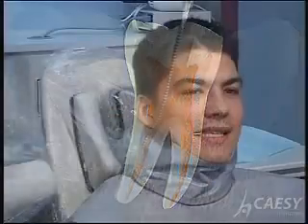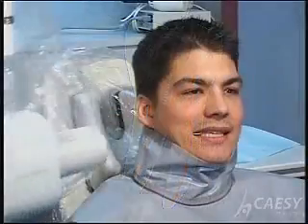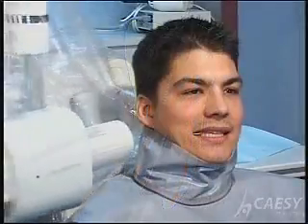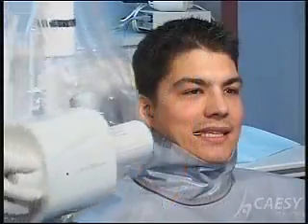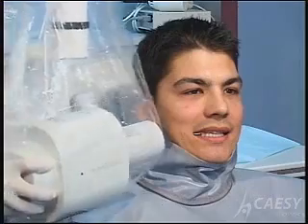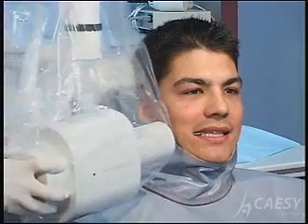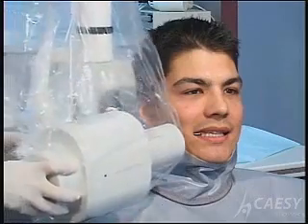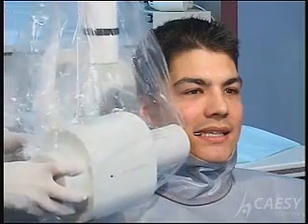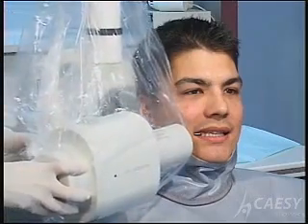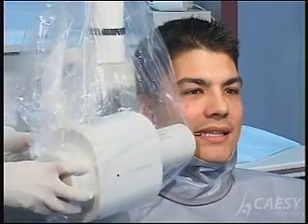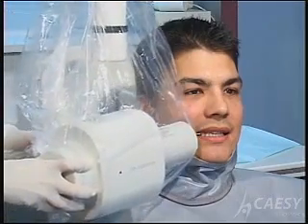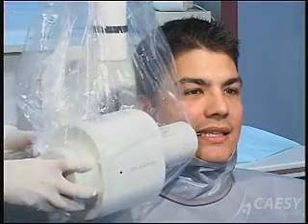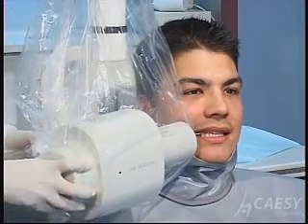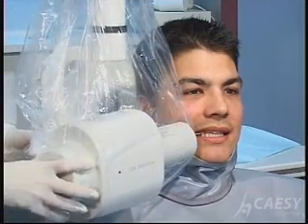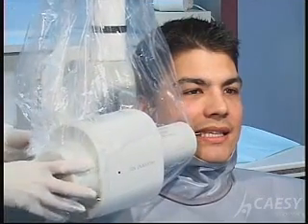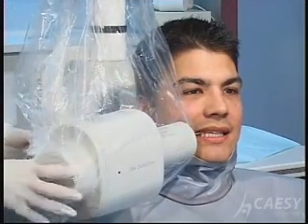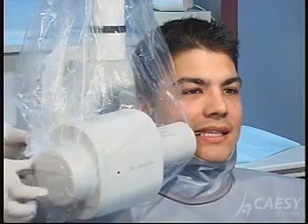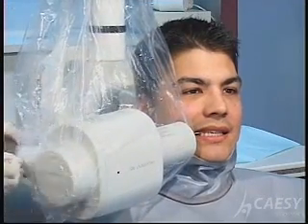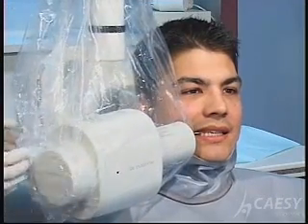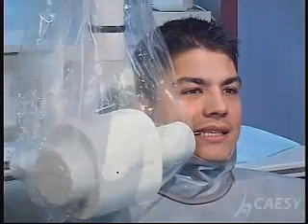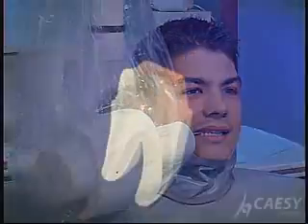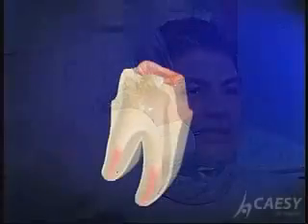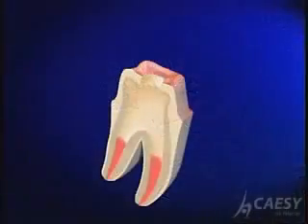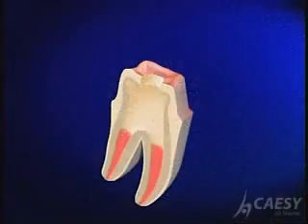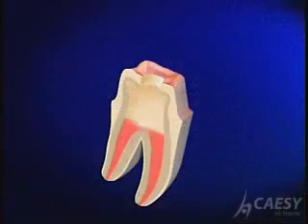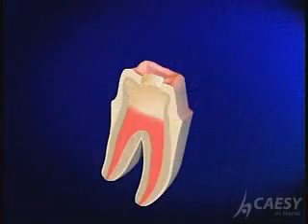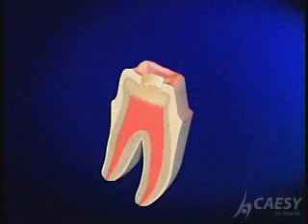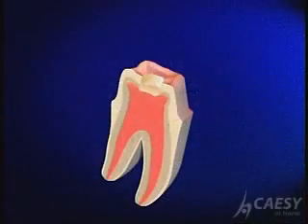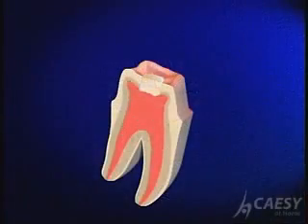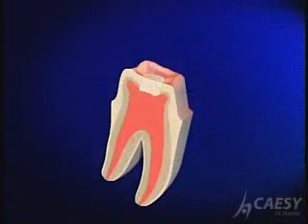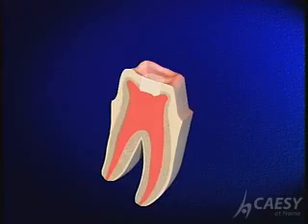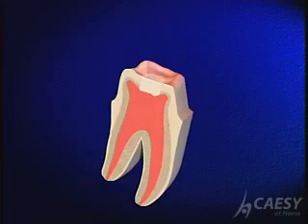We take x-rays to make sure that all of the infected pulp is removed. Then we place filling material to fill the root canals.